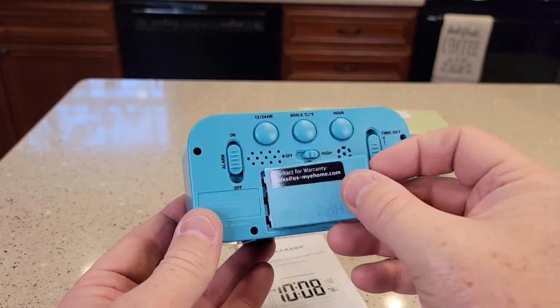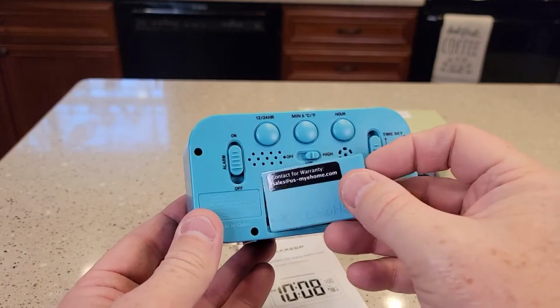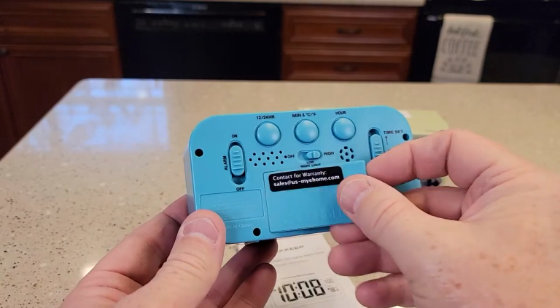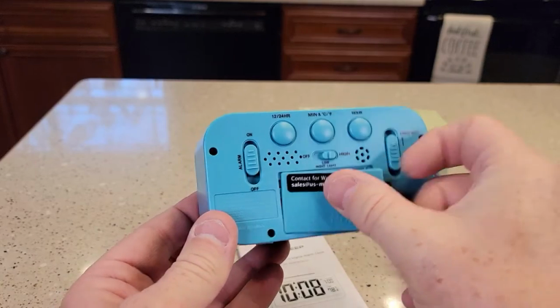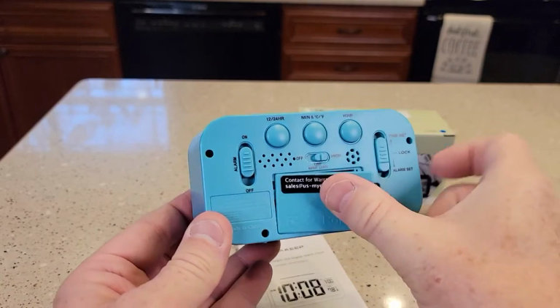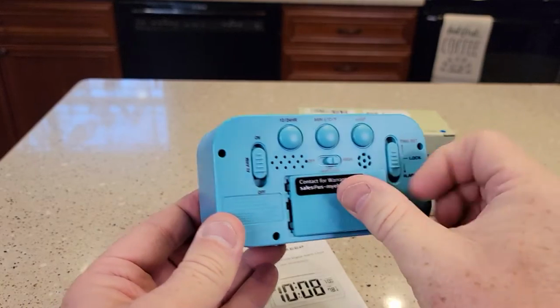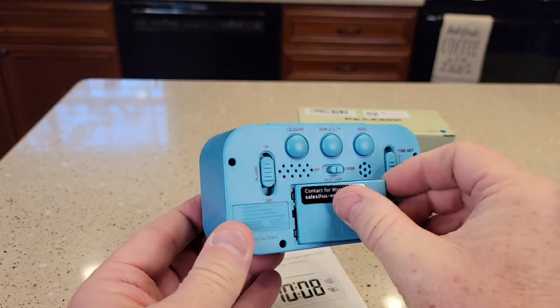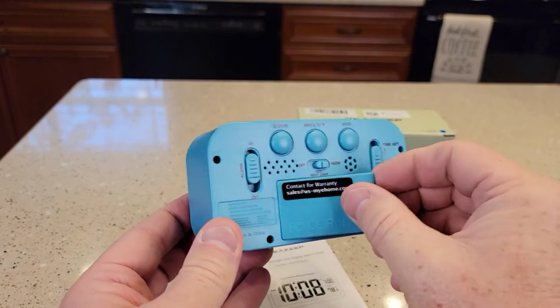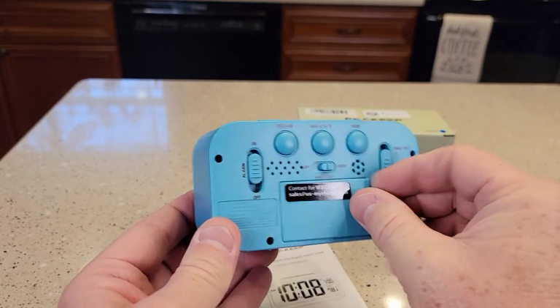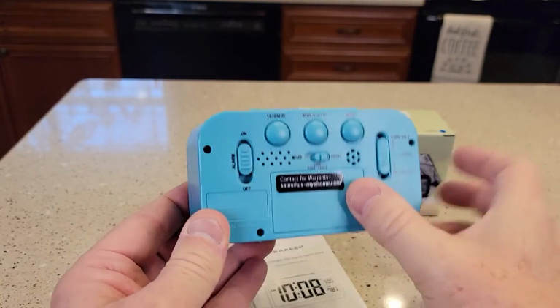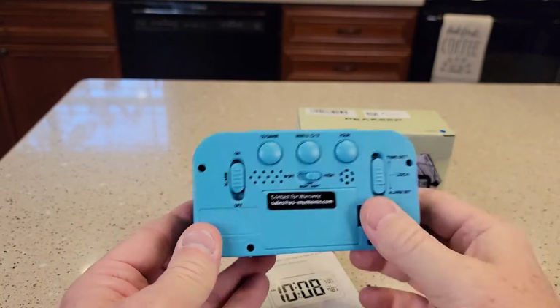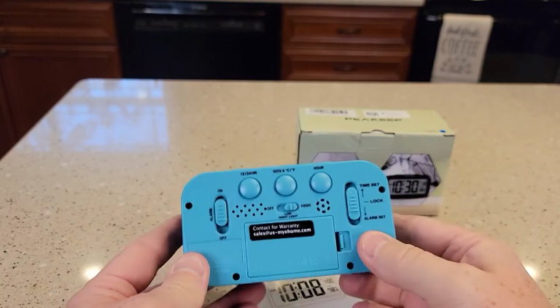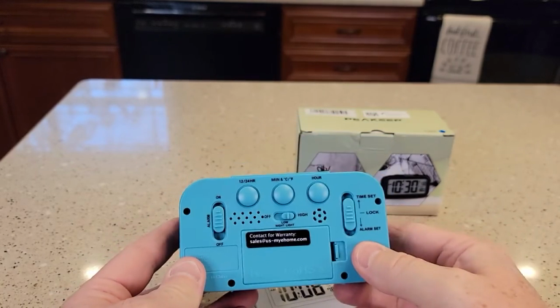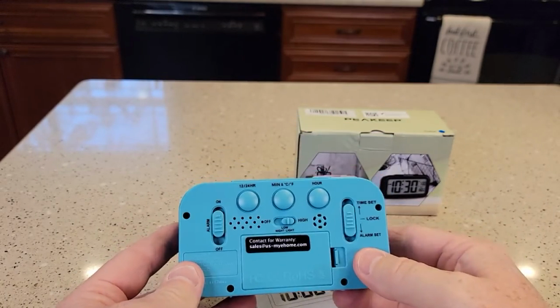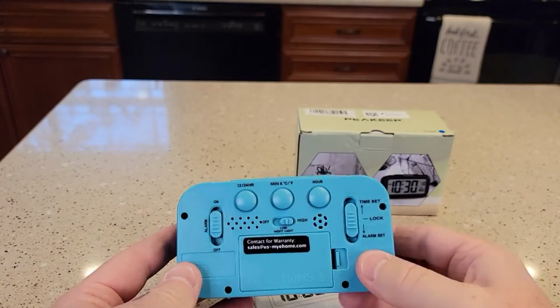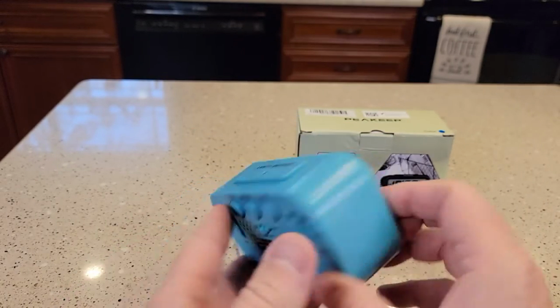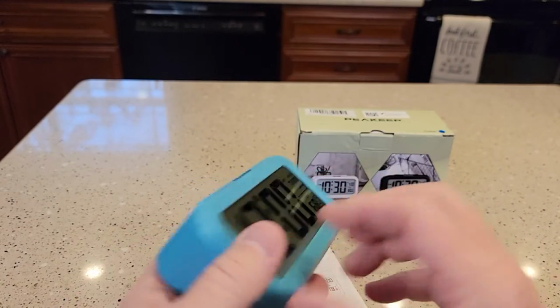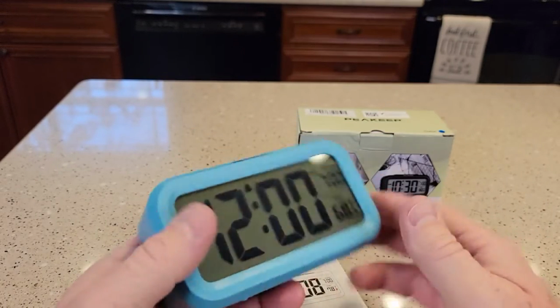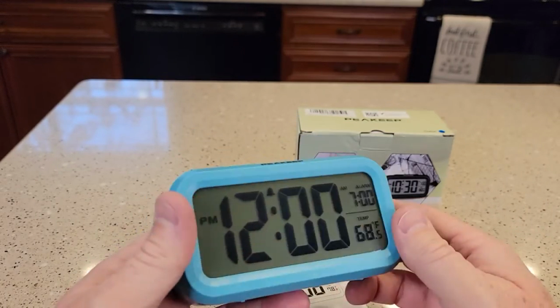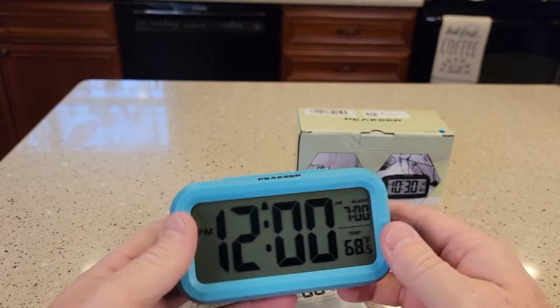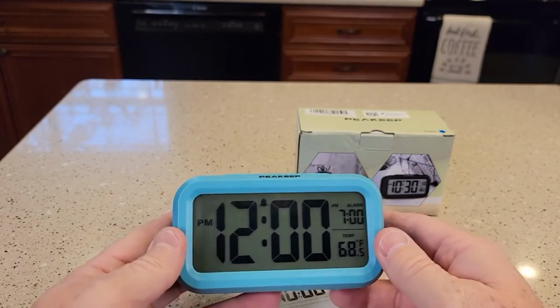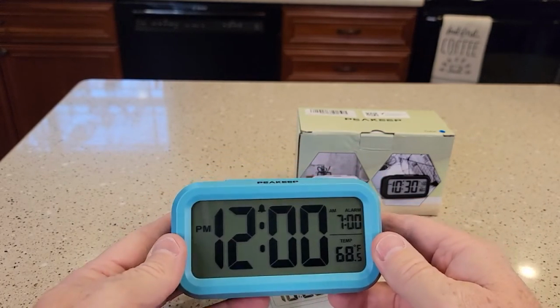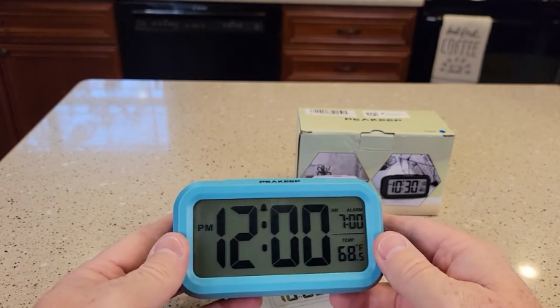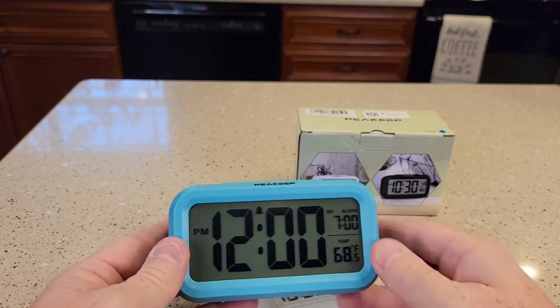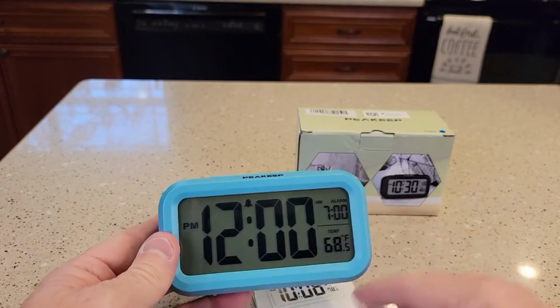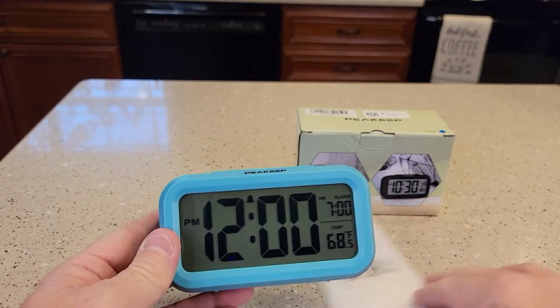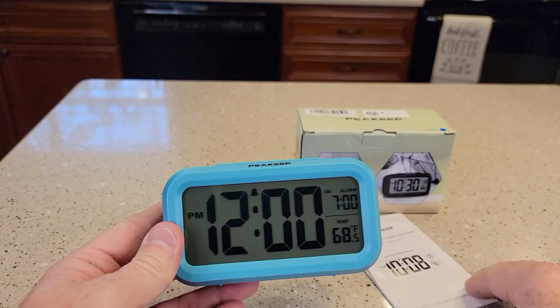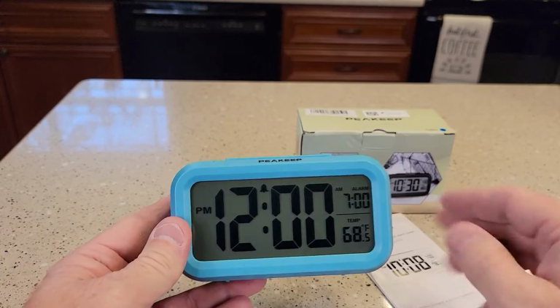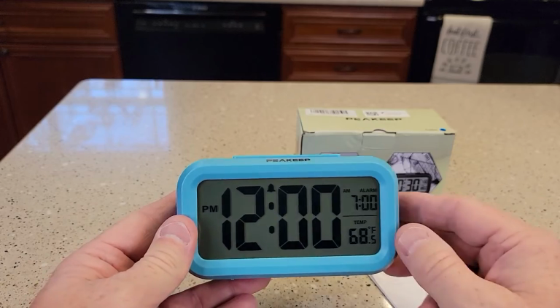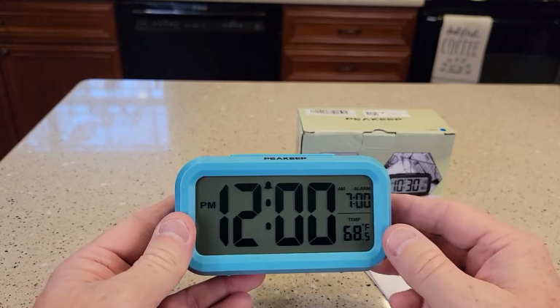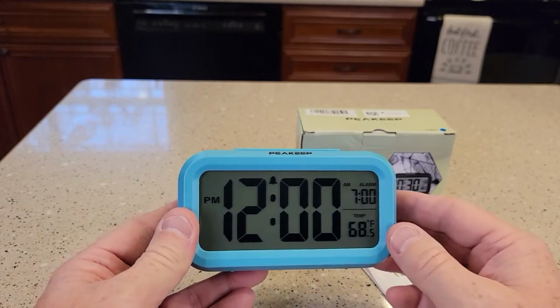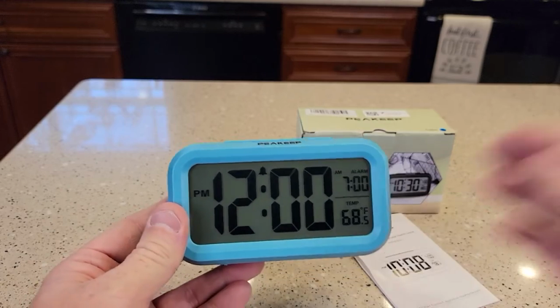Once you put three batteries in, it beeps at you. It's got a nice big display.